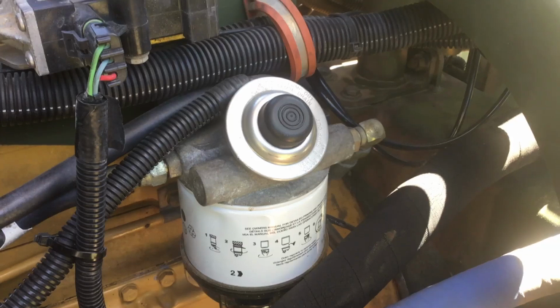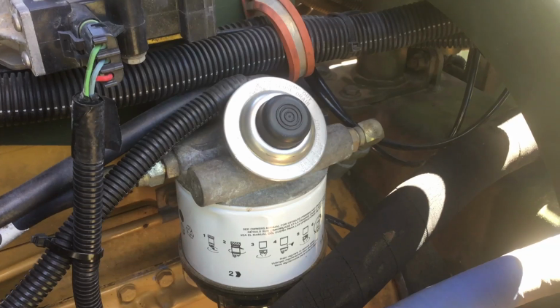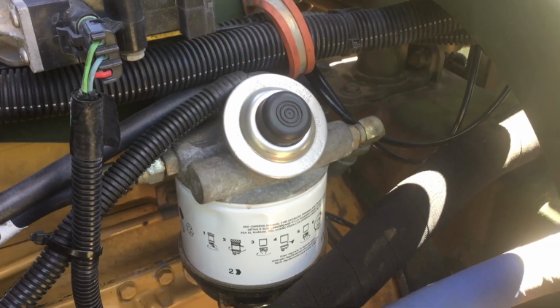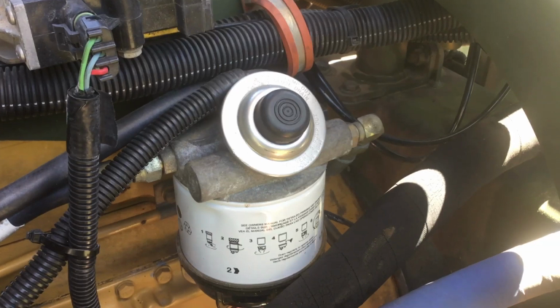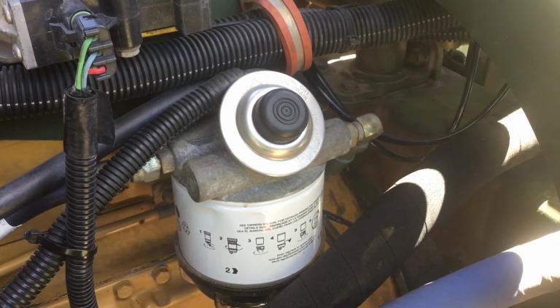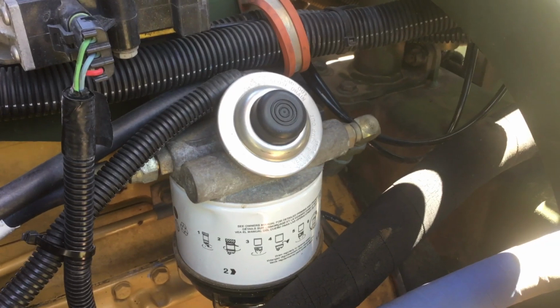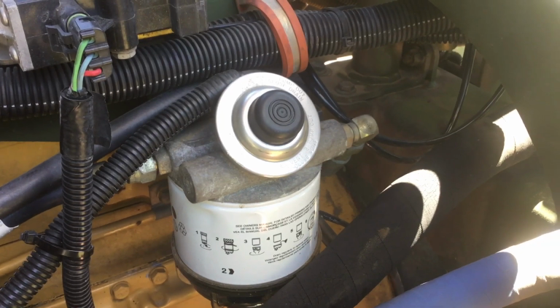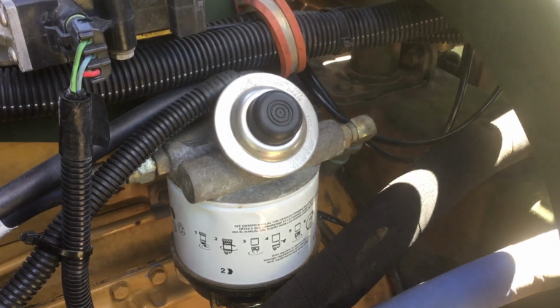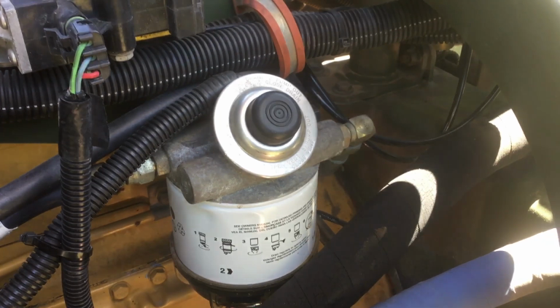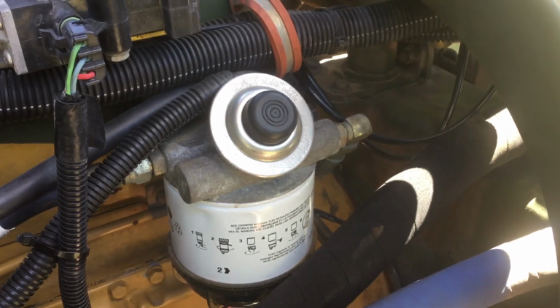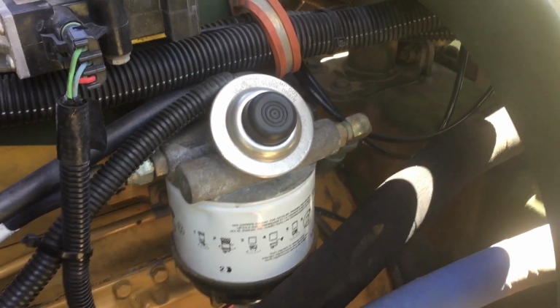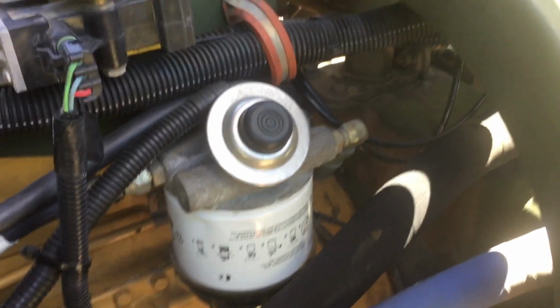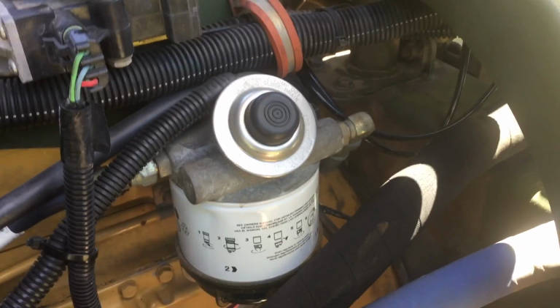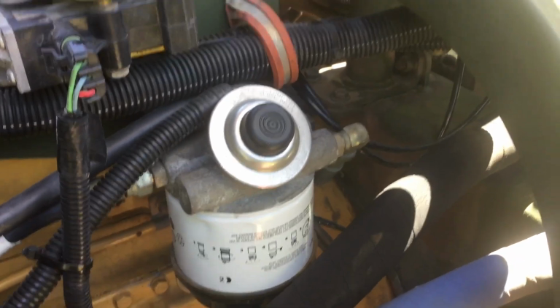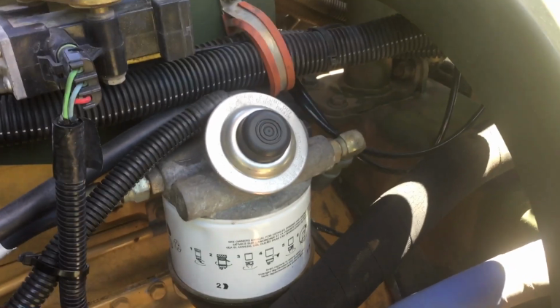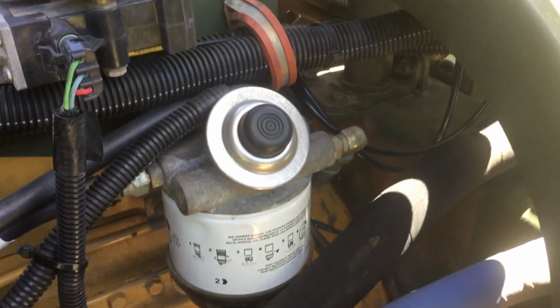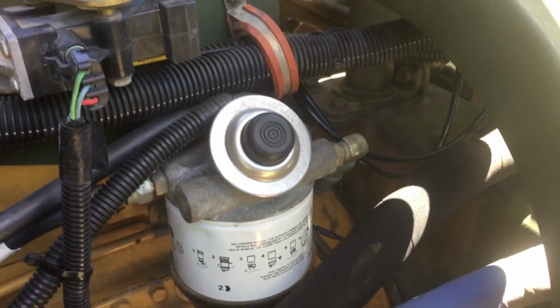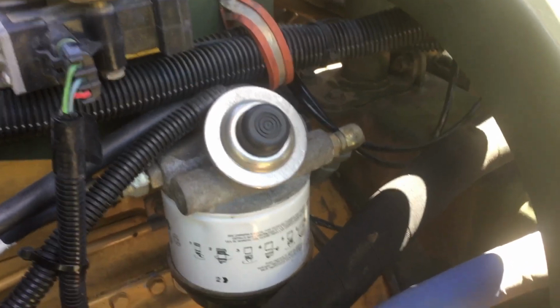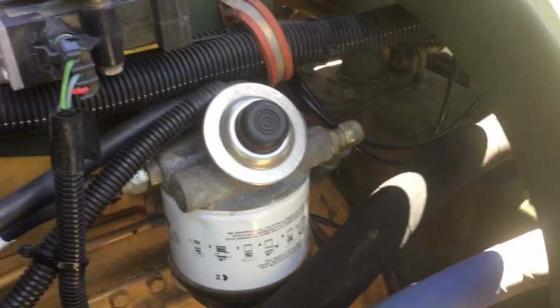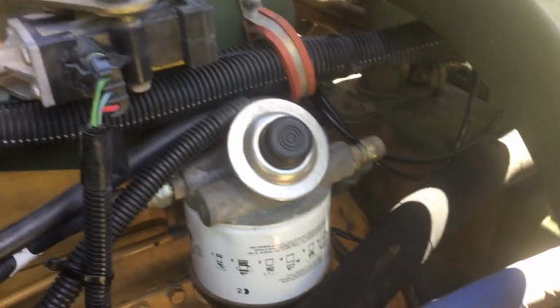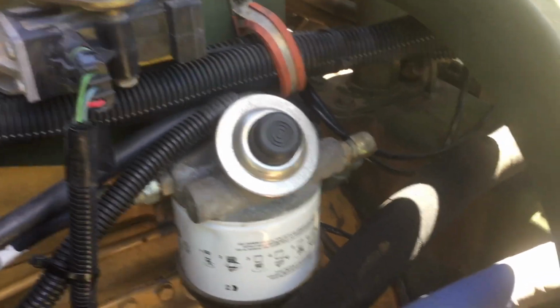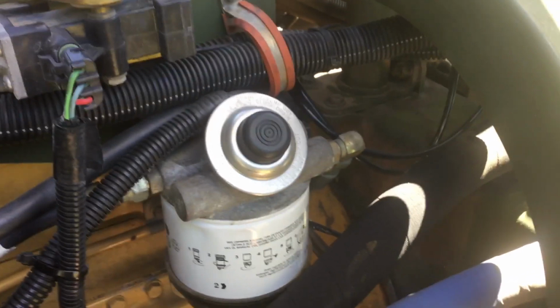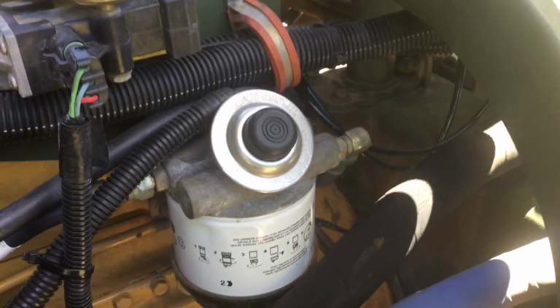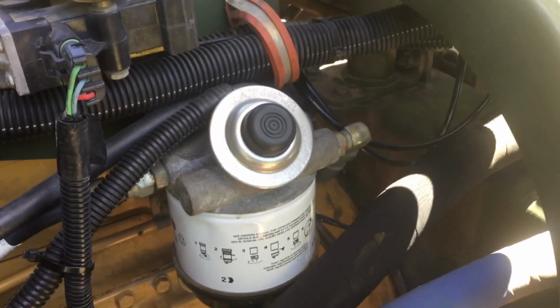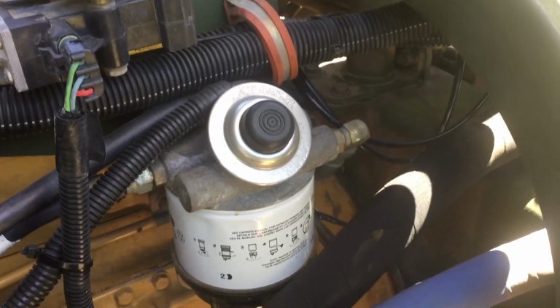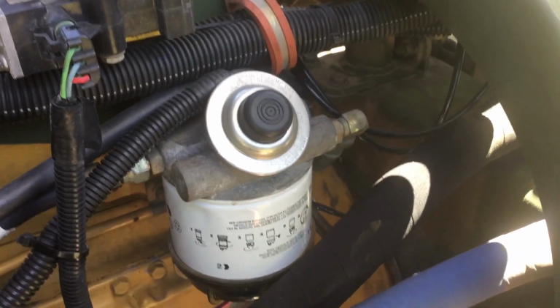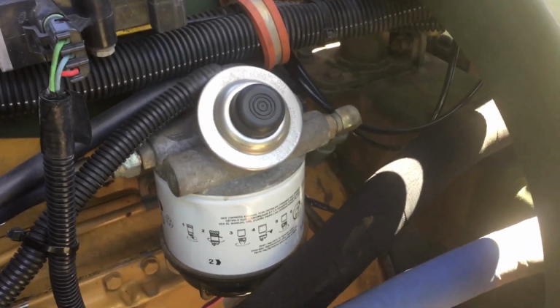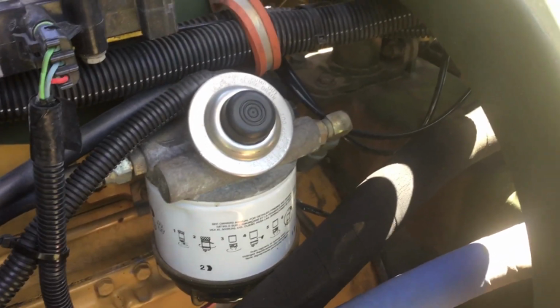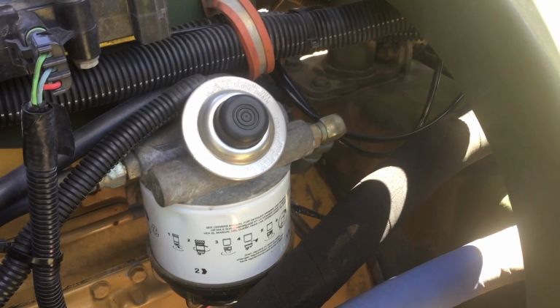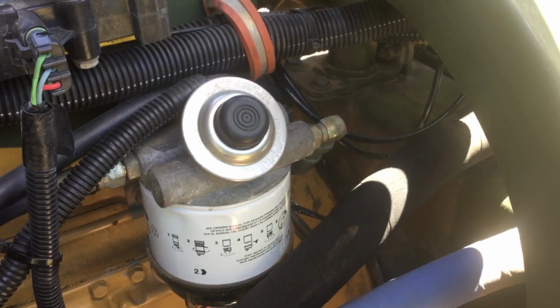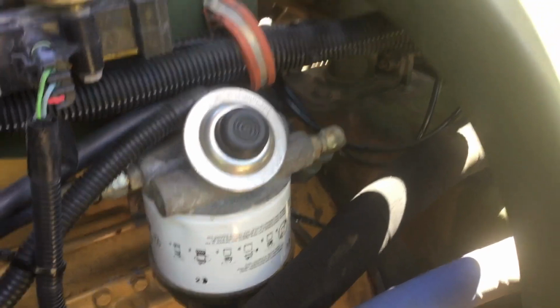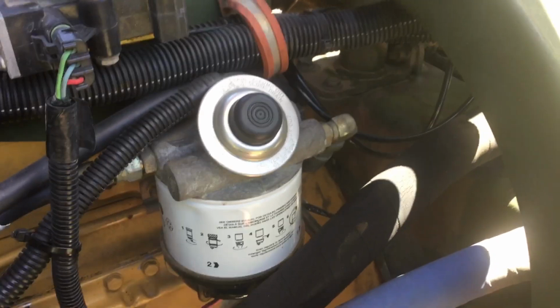This is the LMTV Caterpillar 3116 engine fuel system.